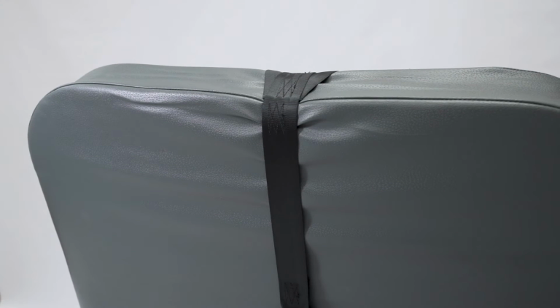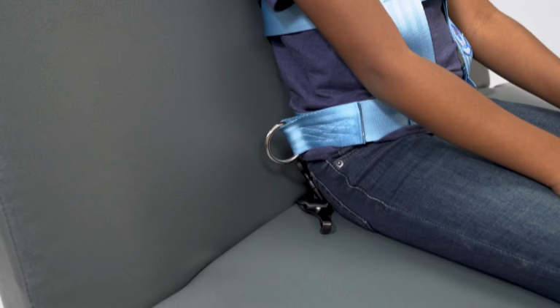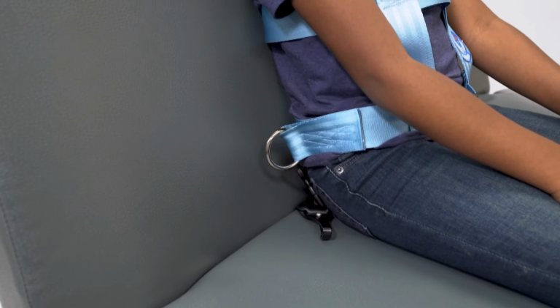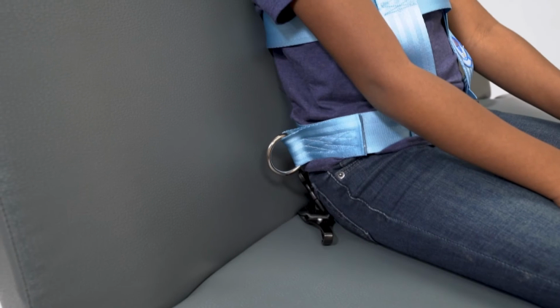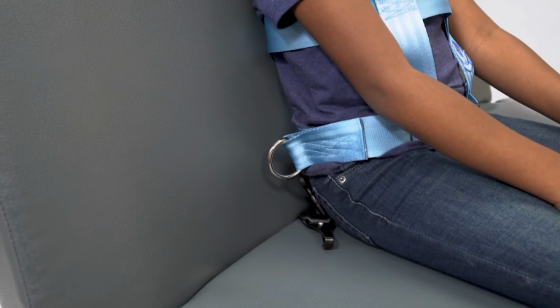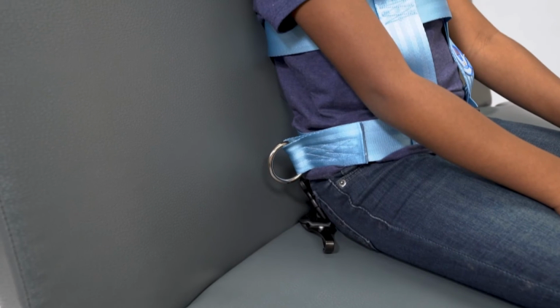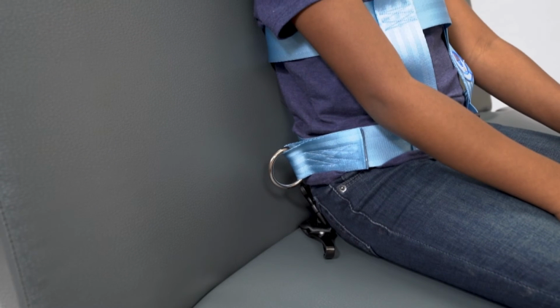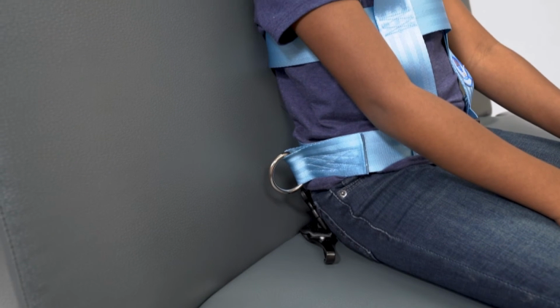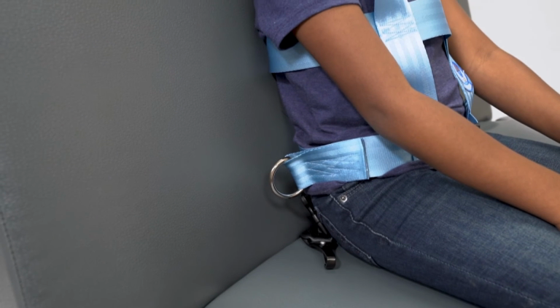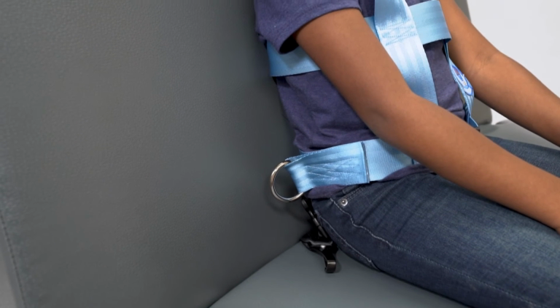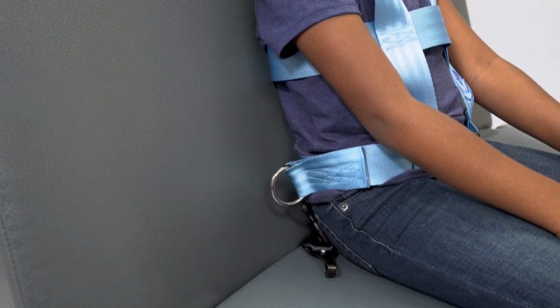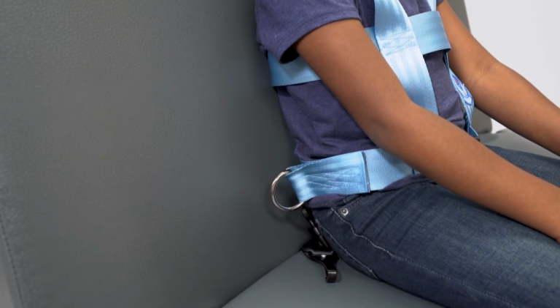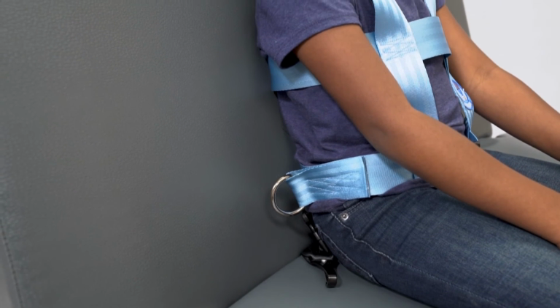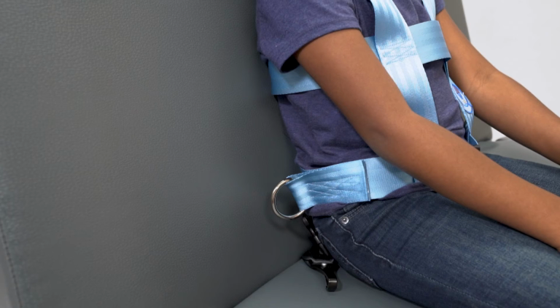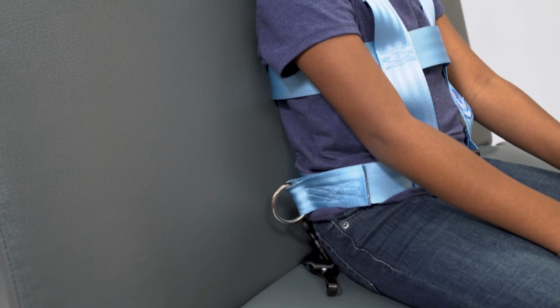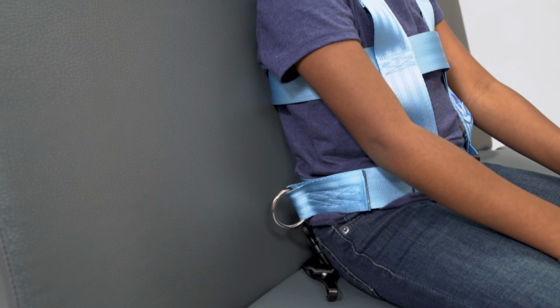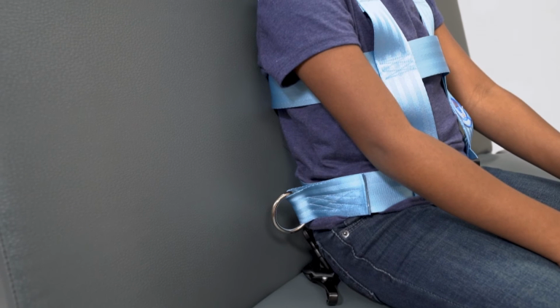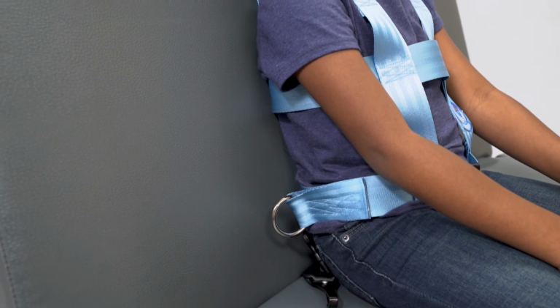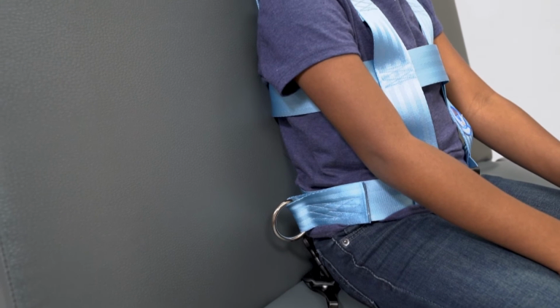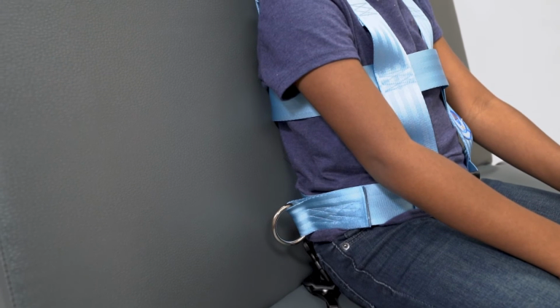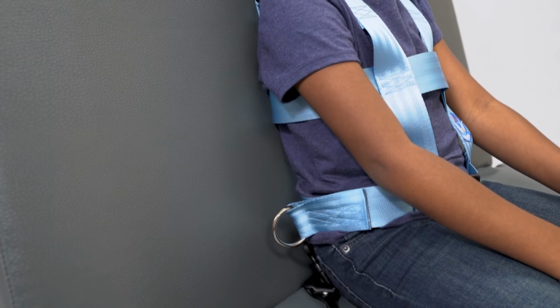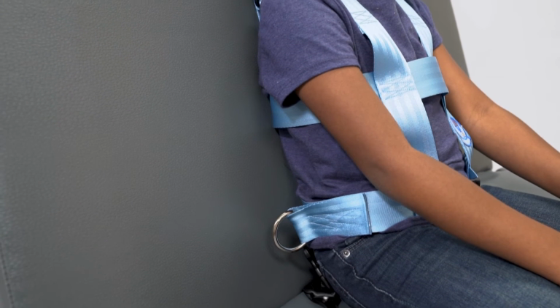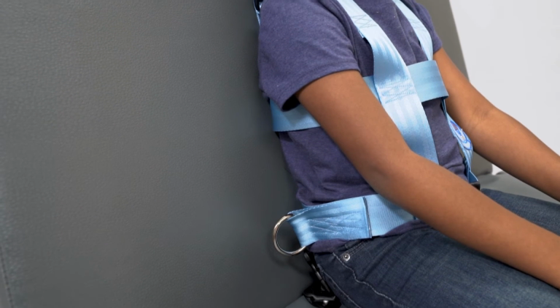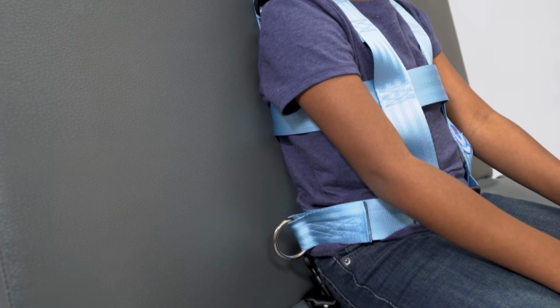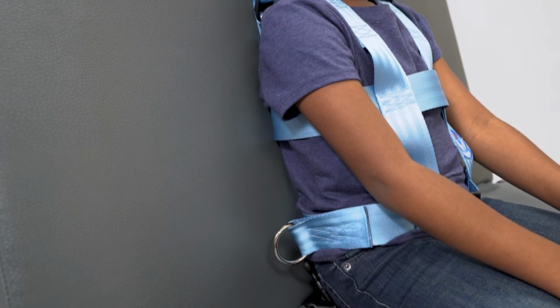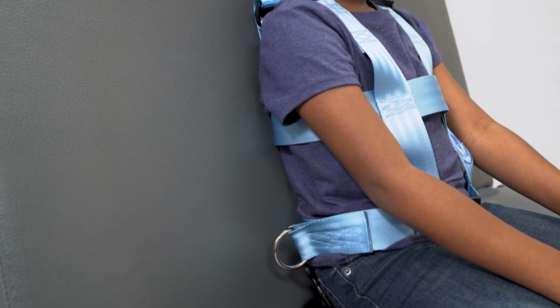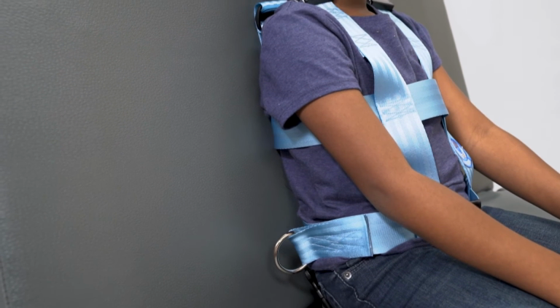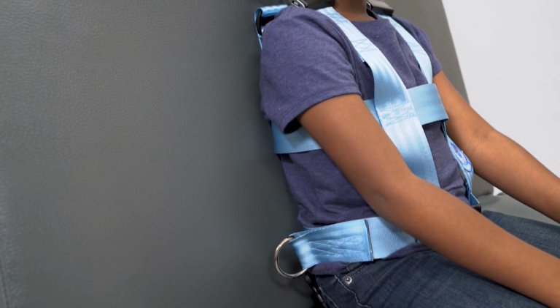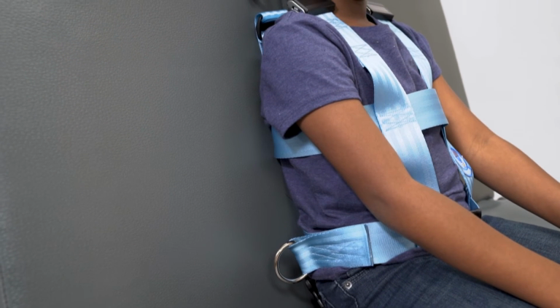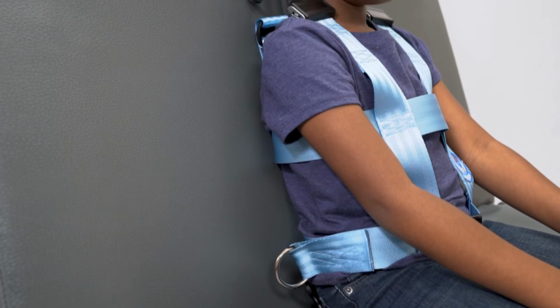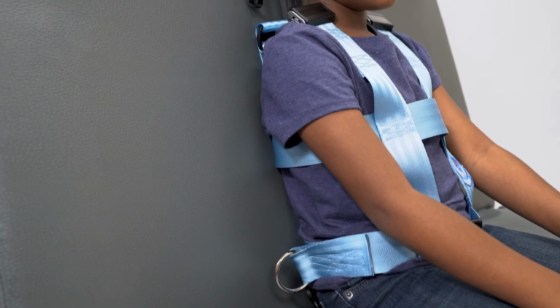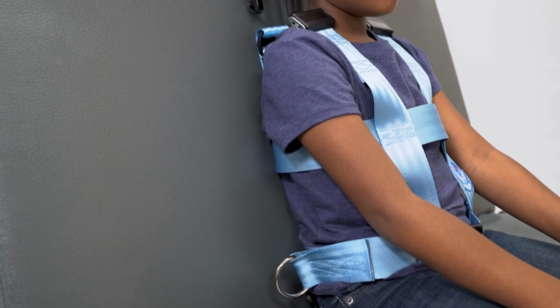Step 8: Properly seat passenger. Hips low against the back of the seat and shoulders flush to the seat.